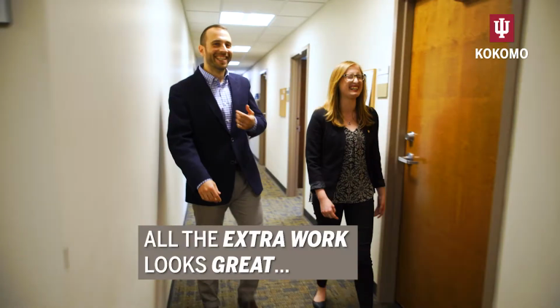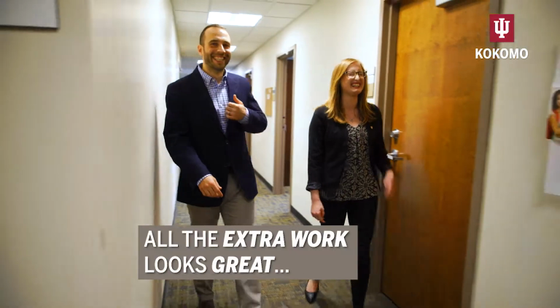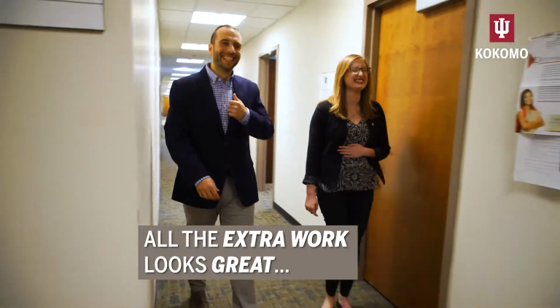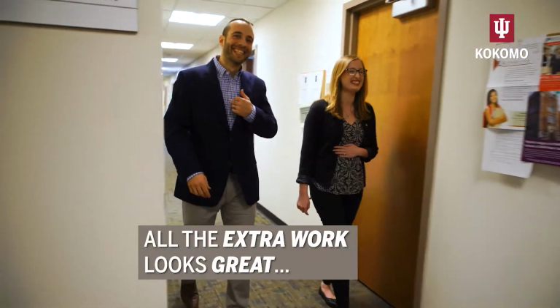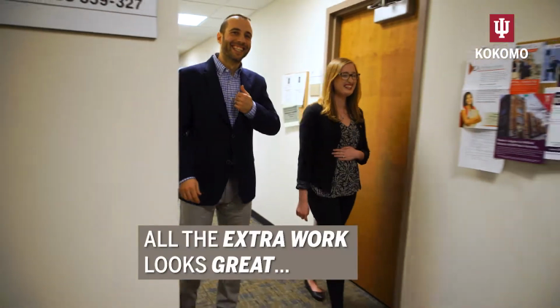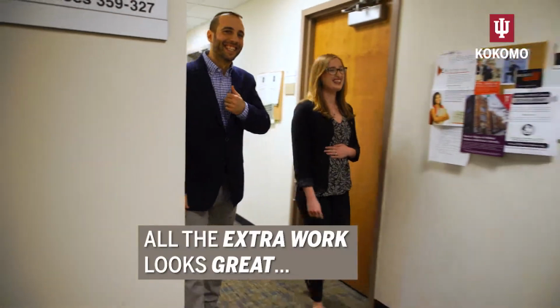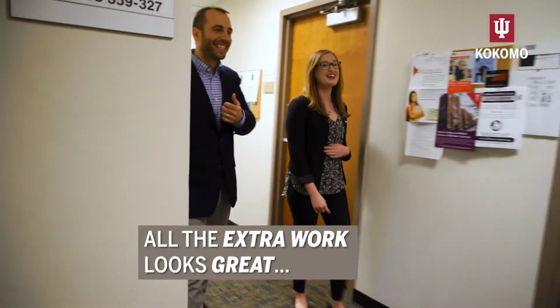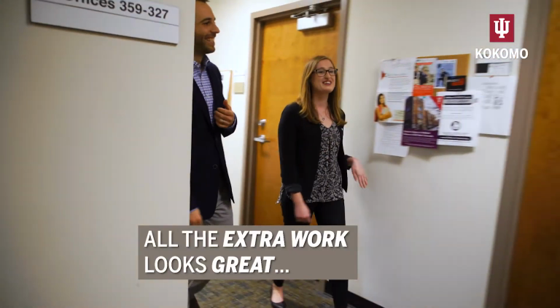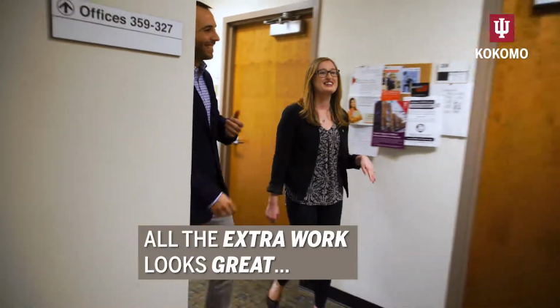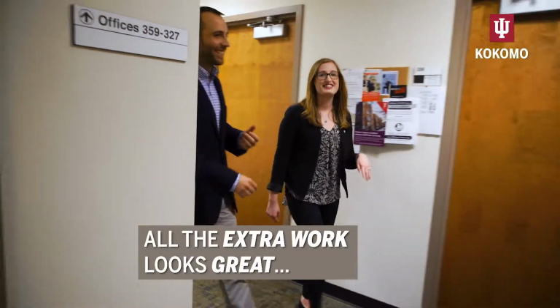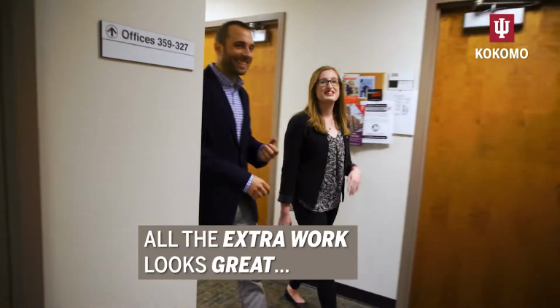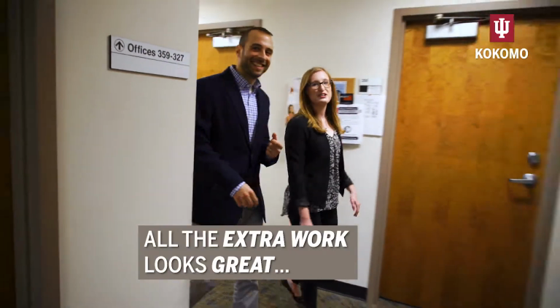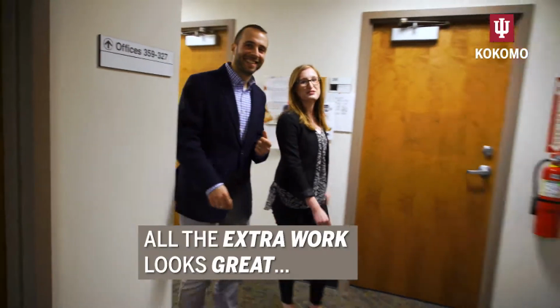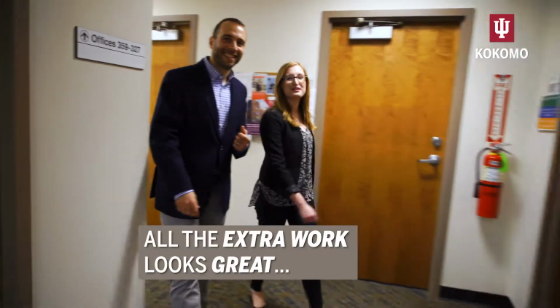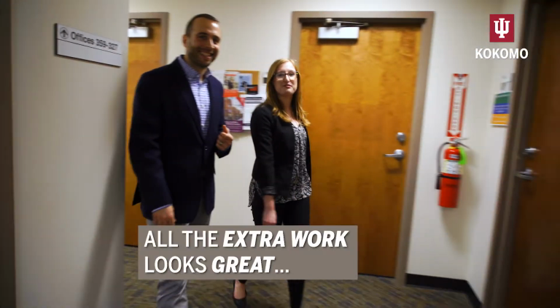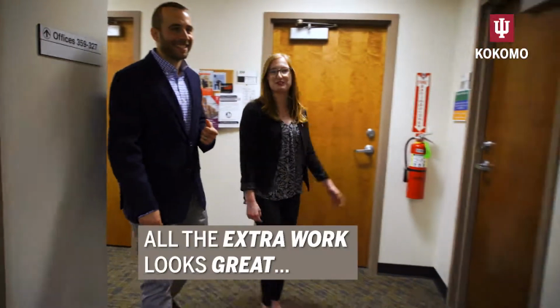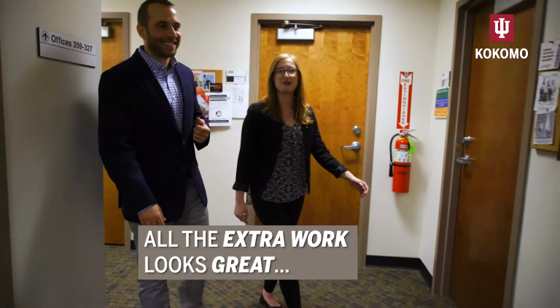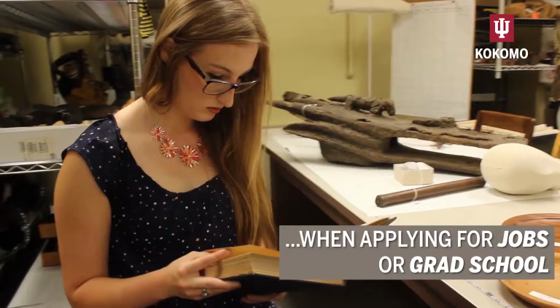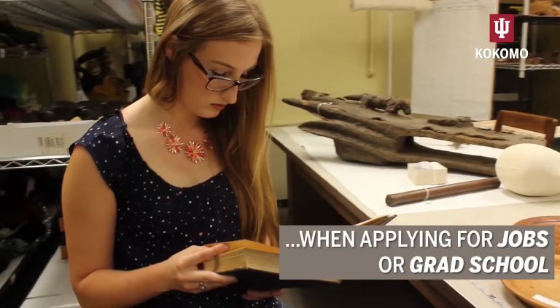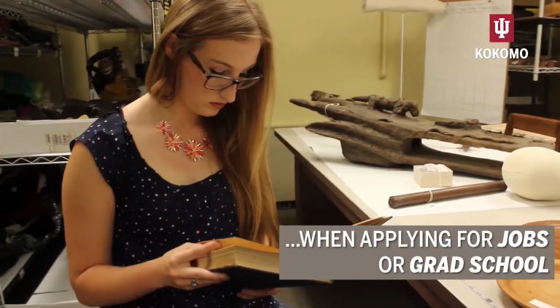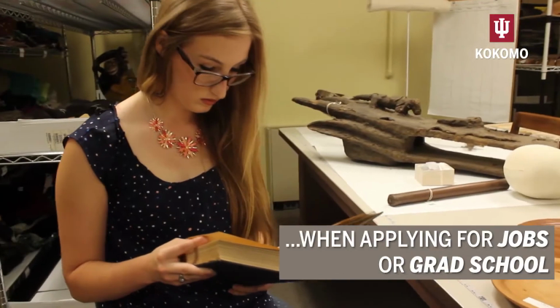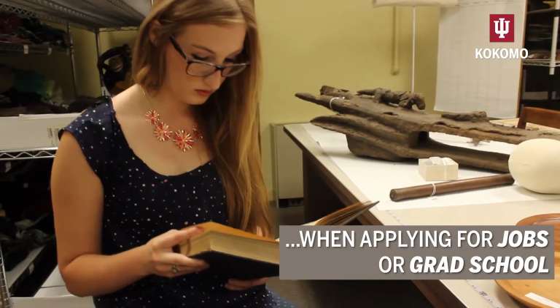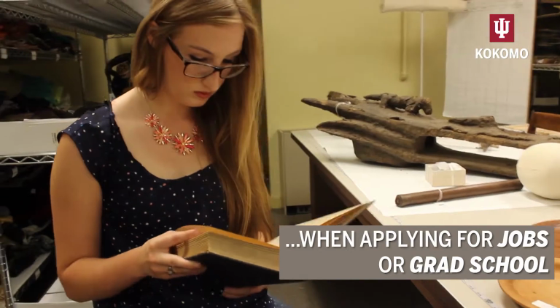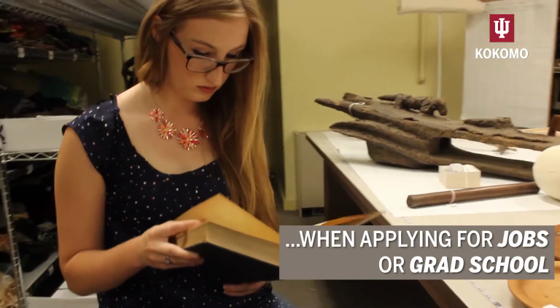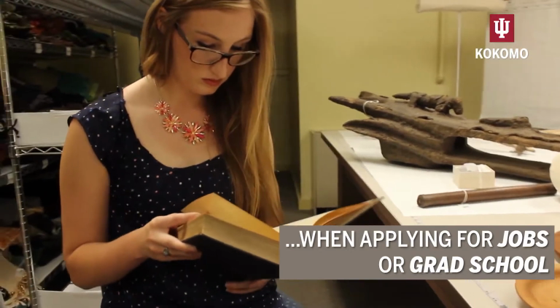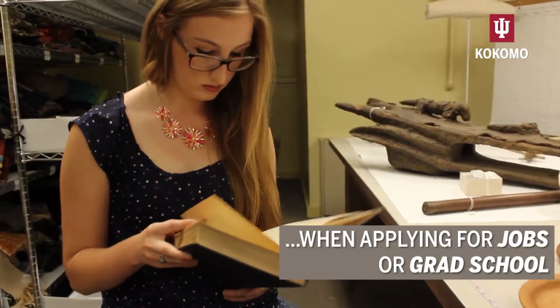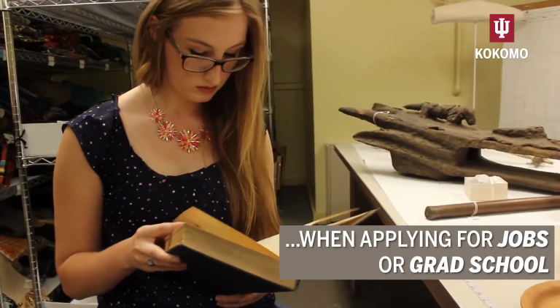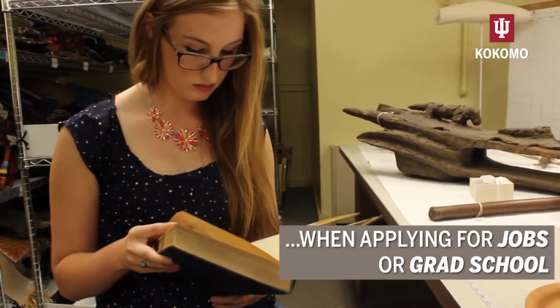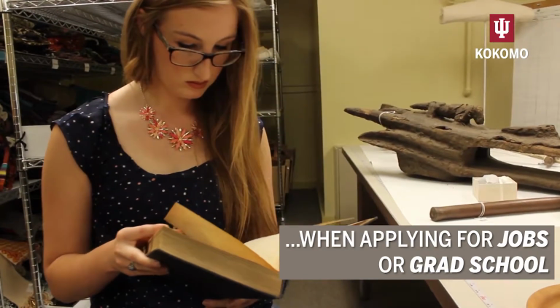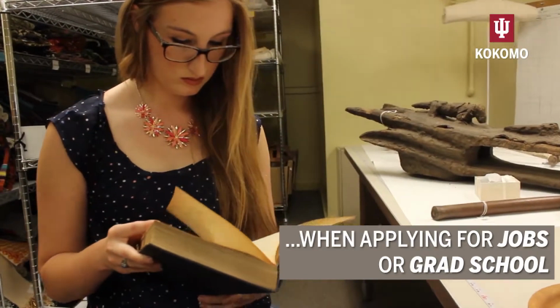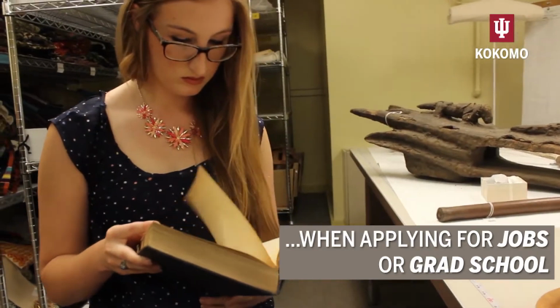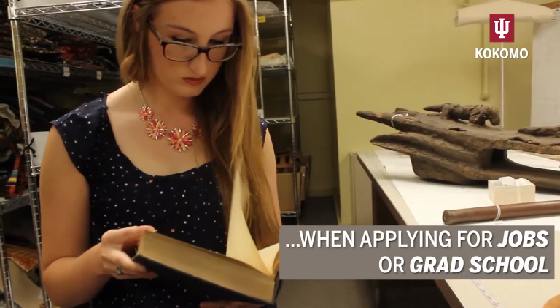All the extra work looks great when applying for jobs or grad school. Hannah works in the archives.